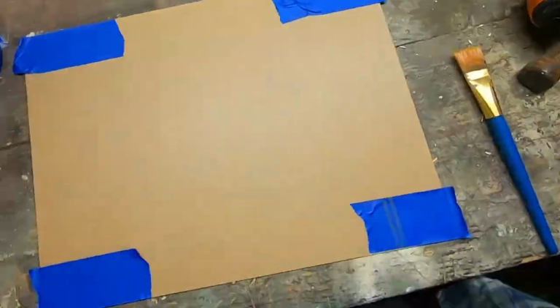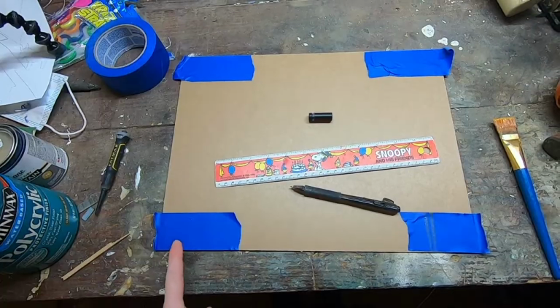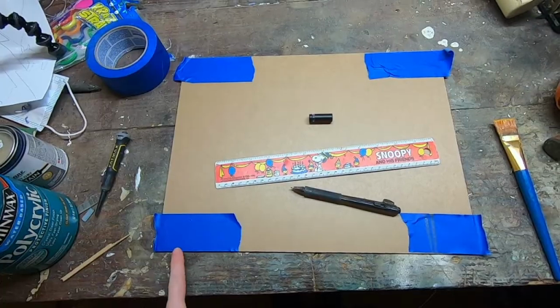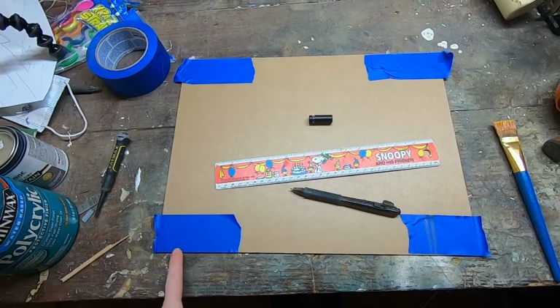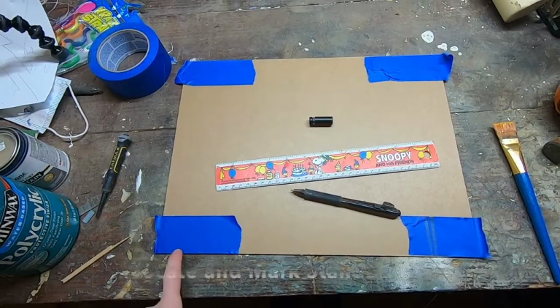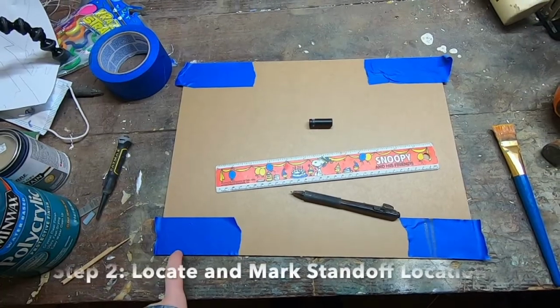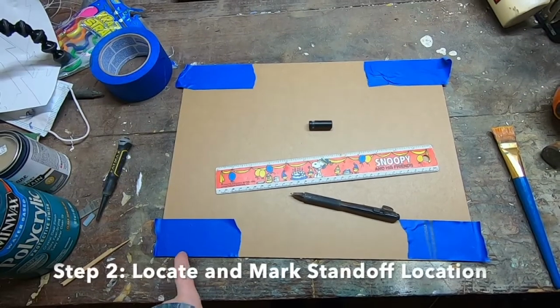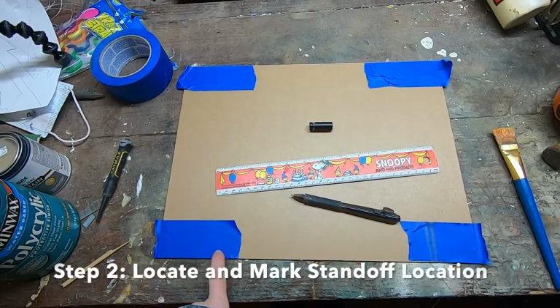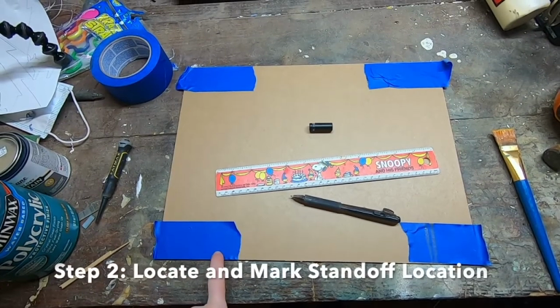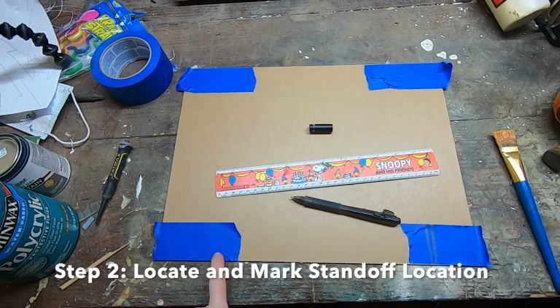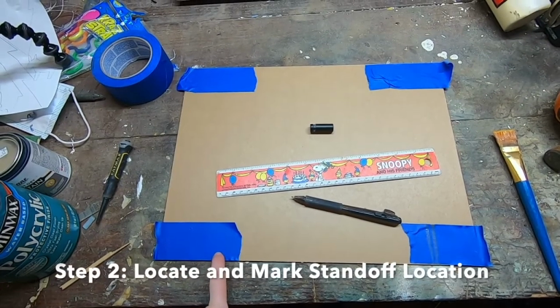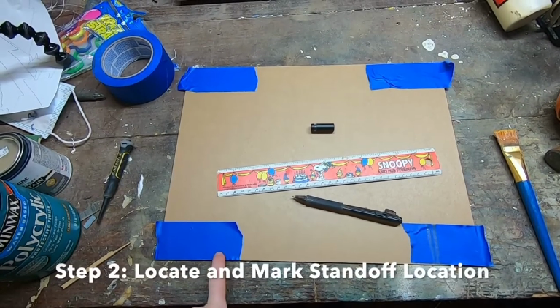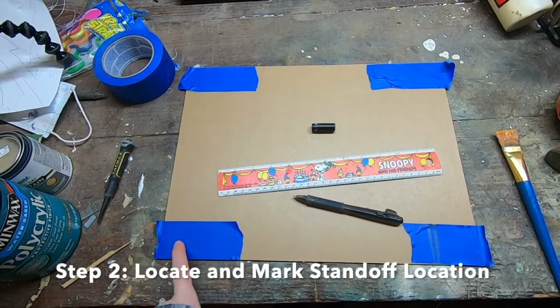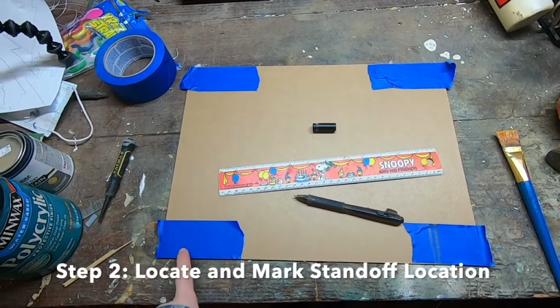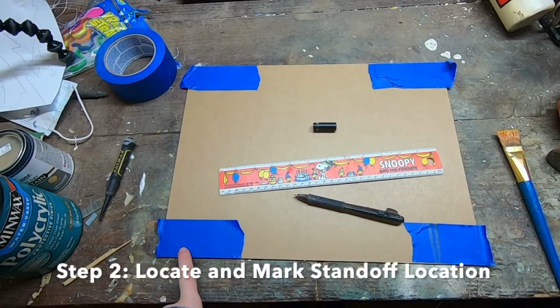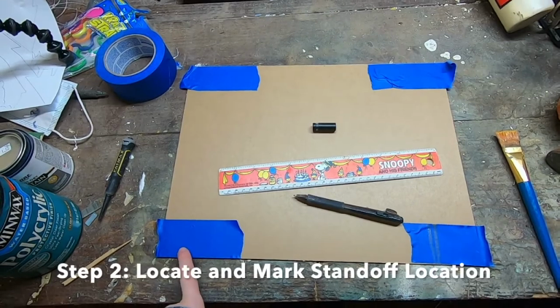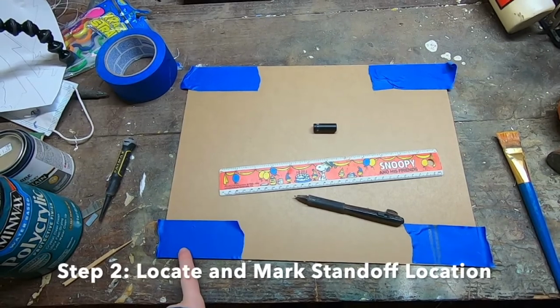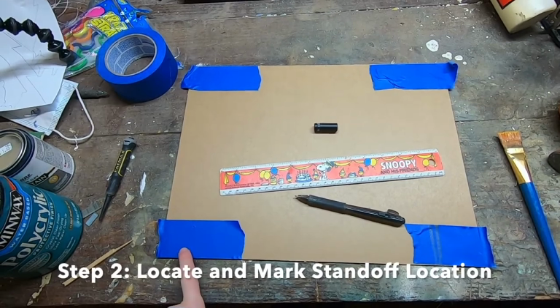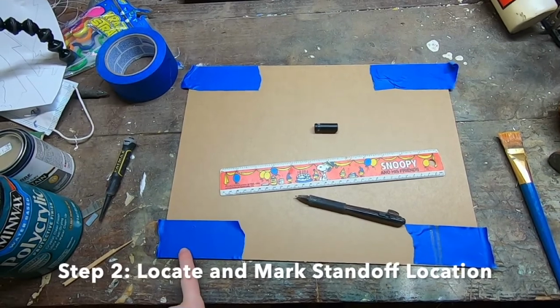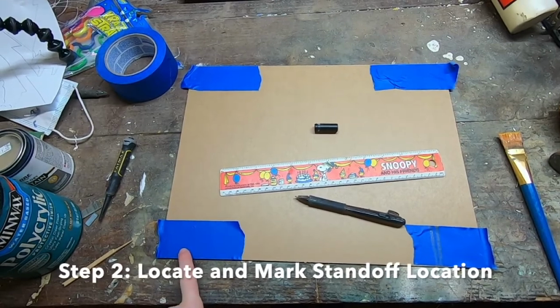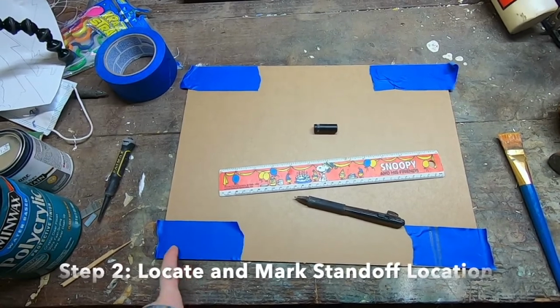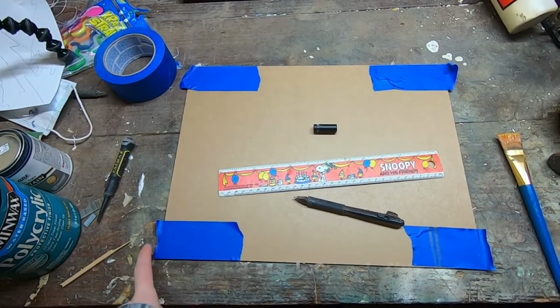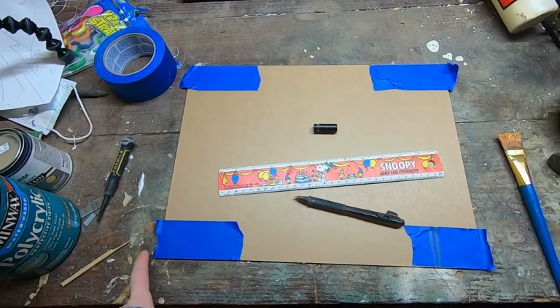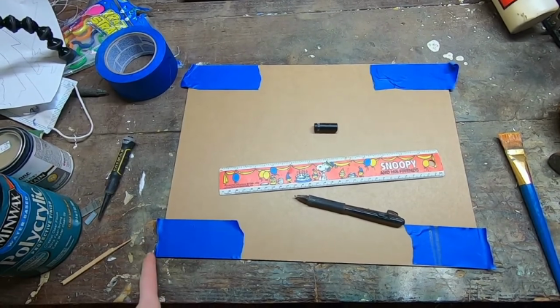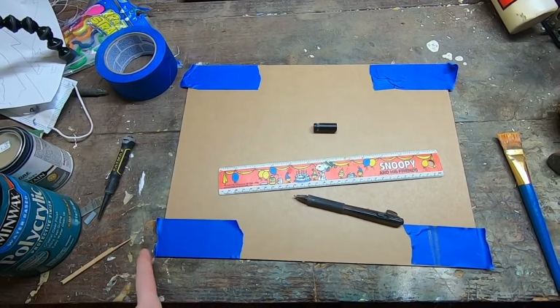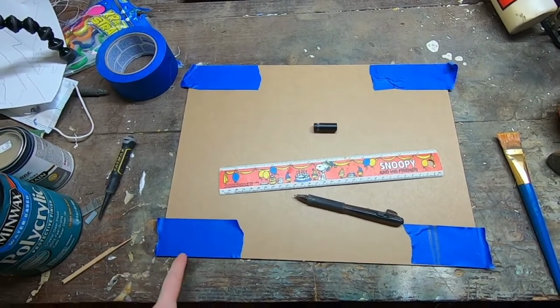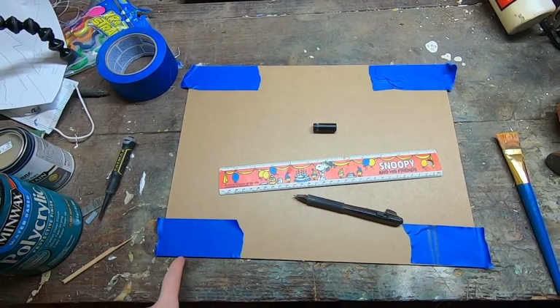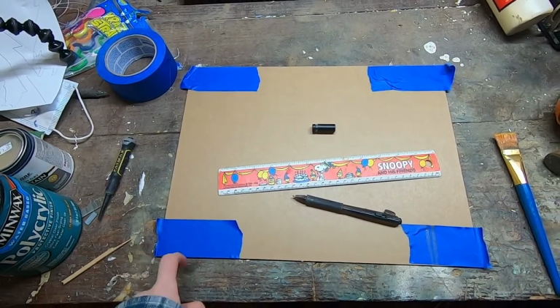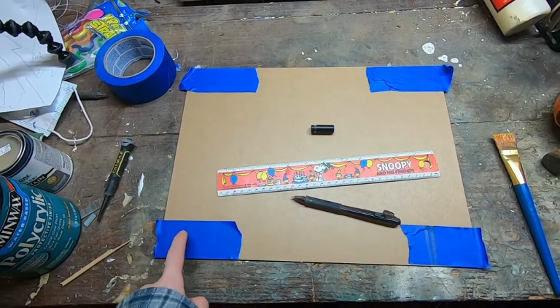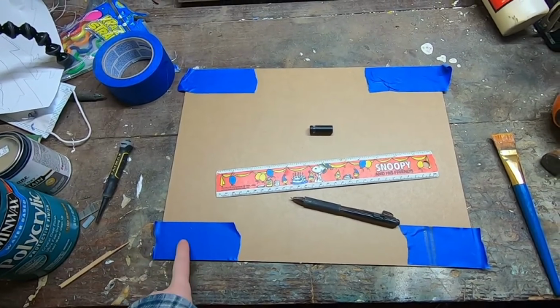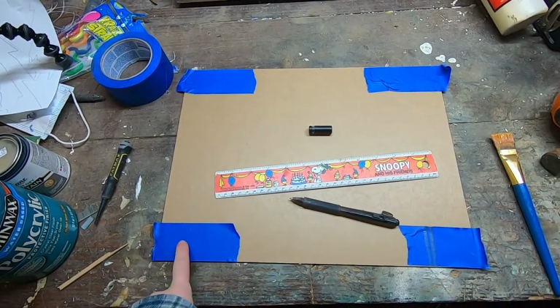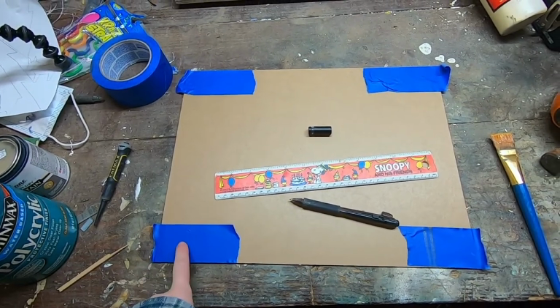Step two: mark where your standoffs are going to go. In this case, I'm going to measure an inch in from all of the corners.